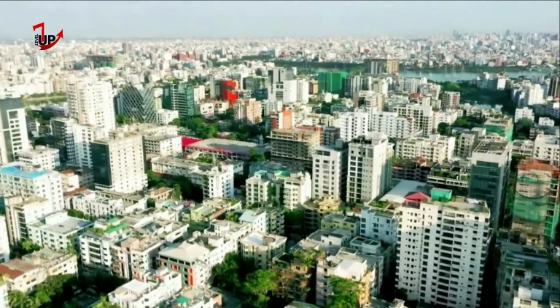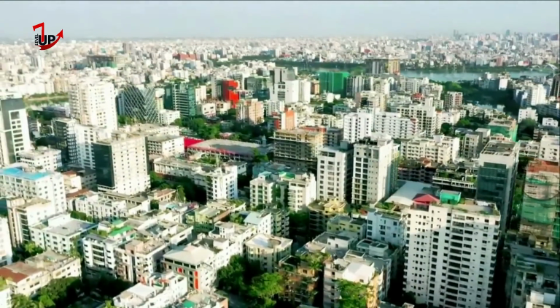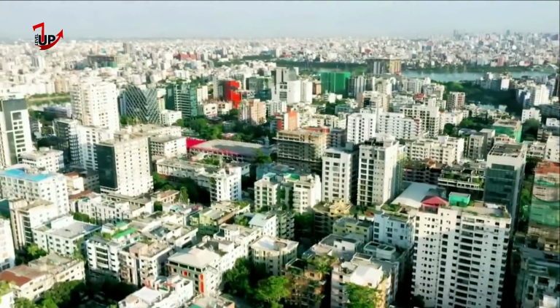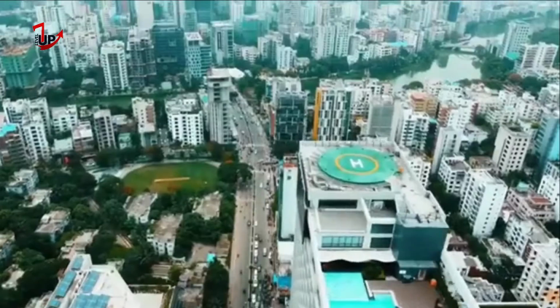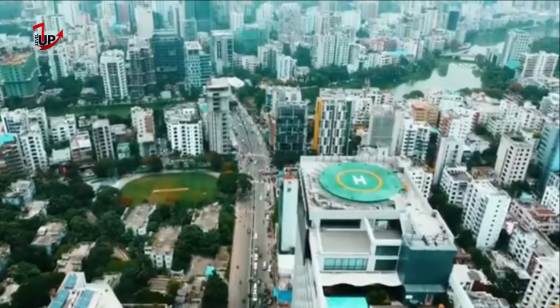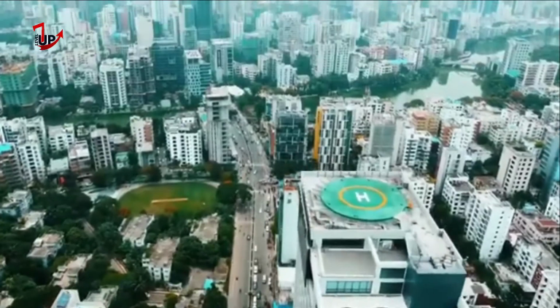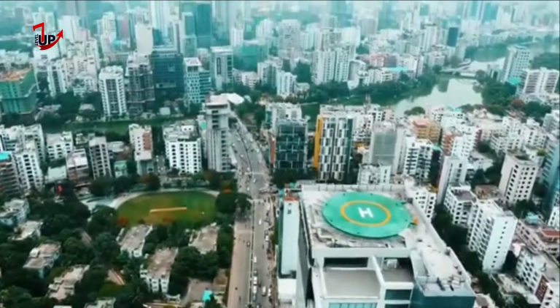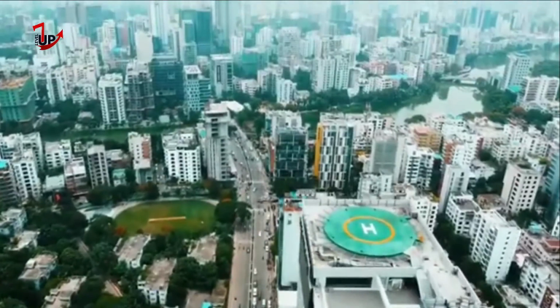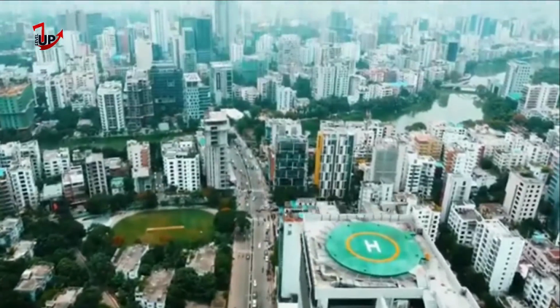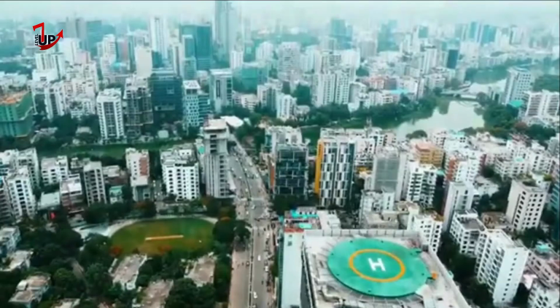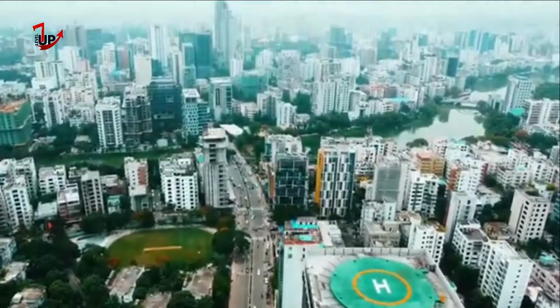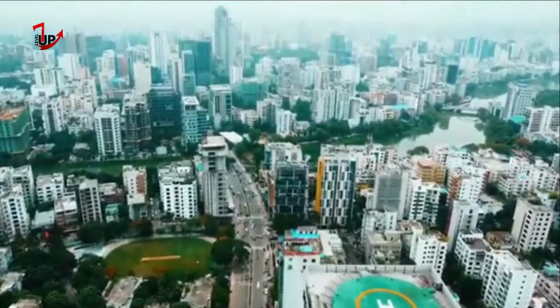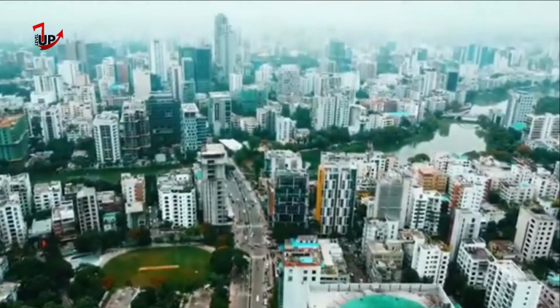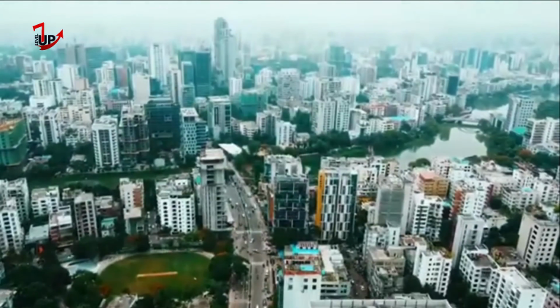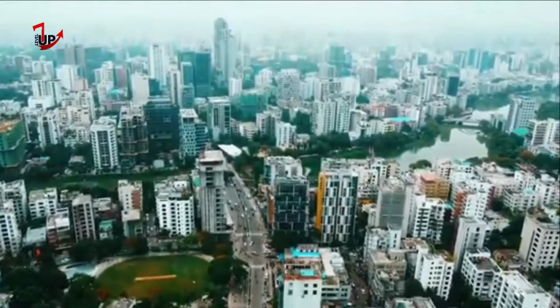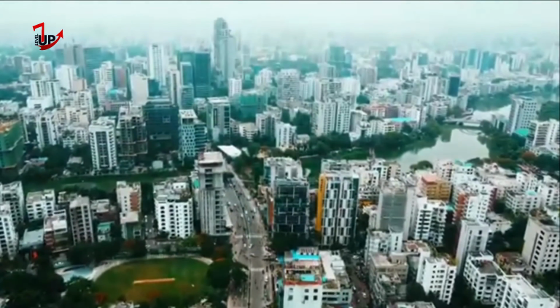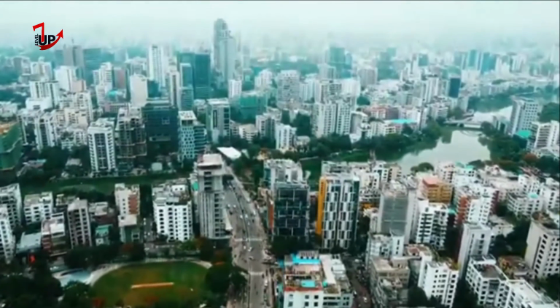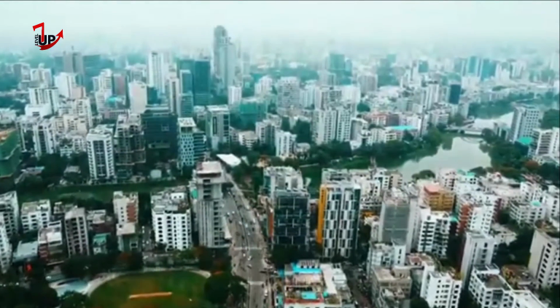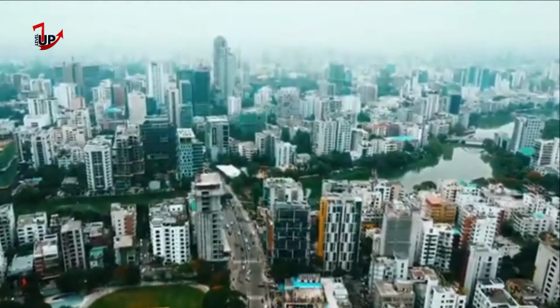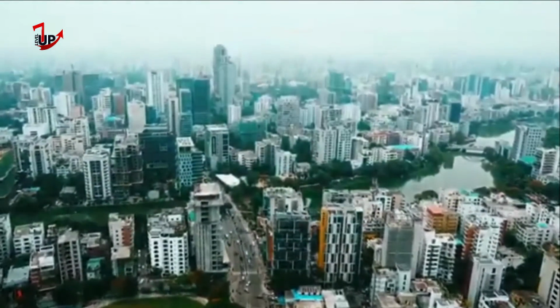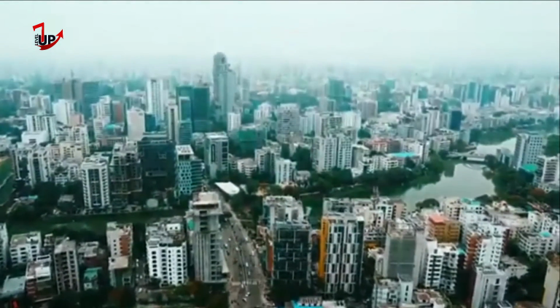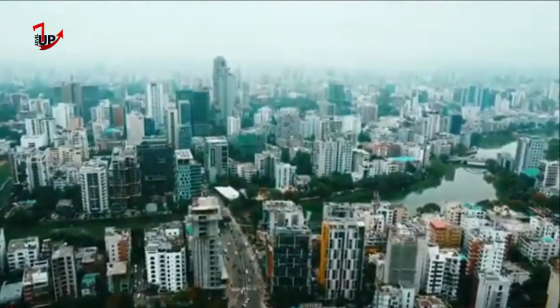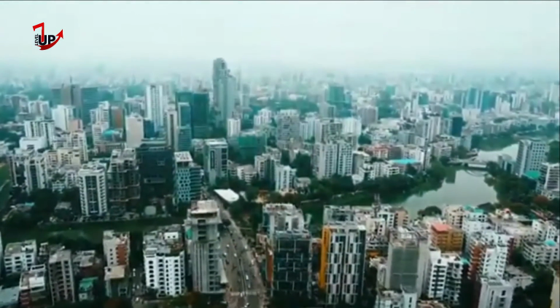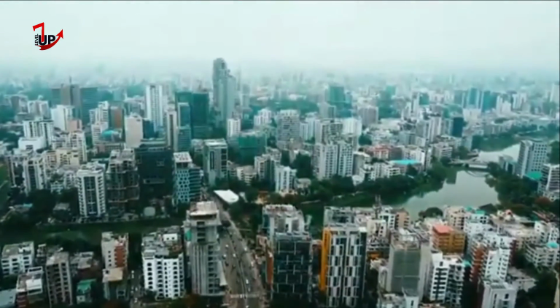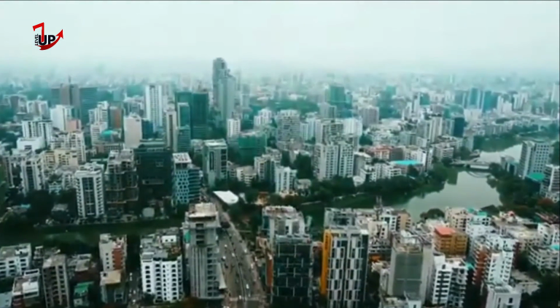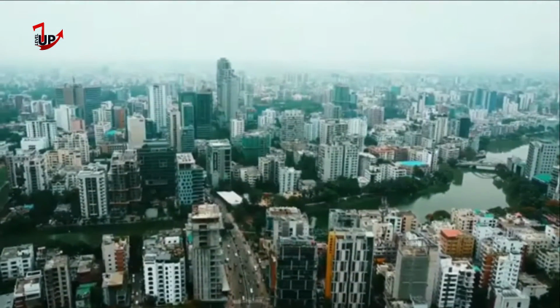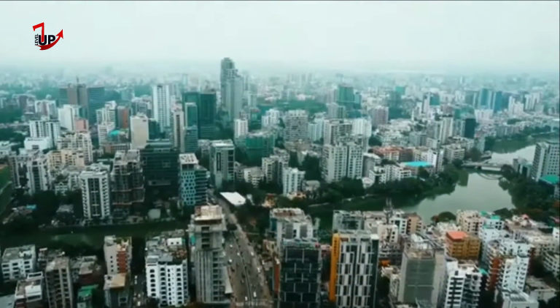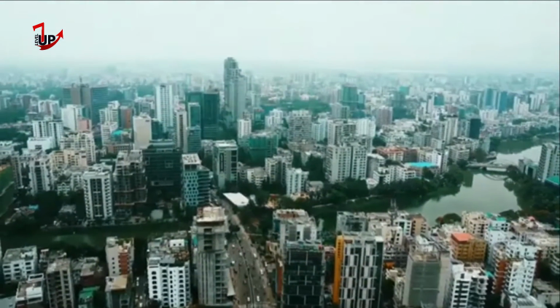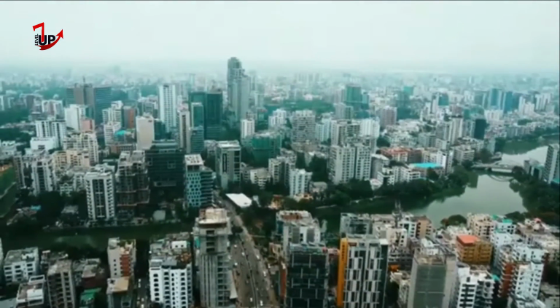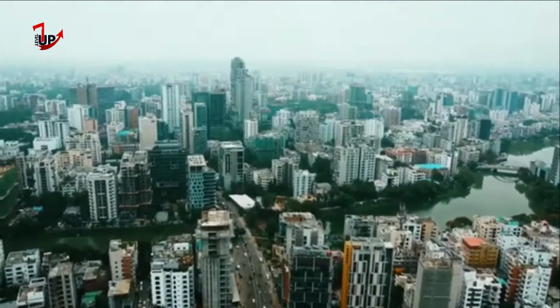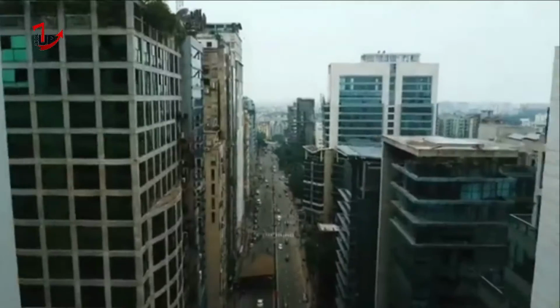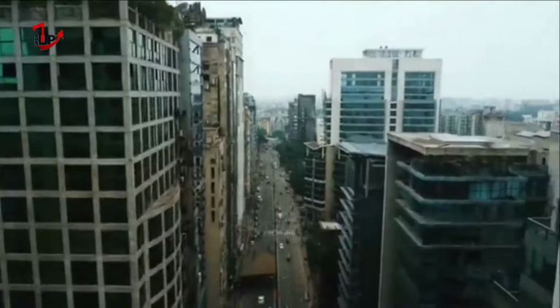In your opinion, will Dhaka see more skyscrapers? Share your opinion with us in the comments.